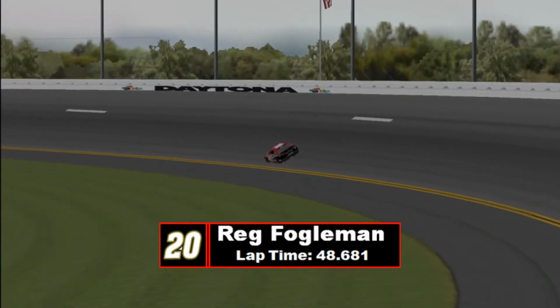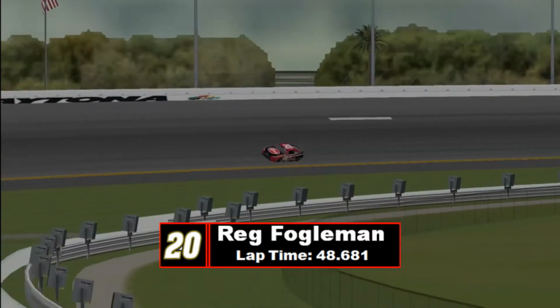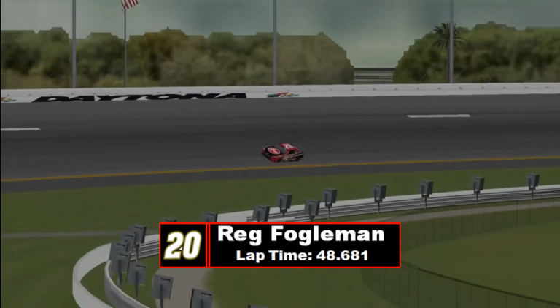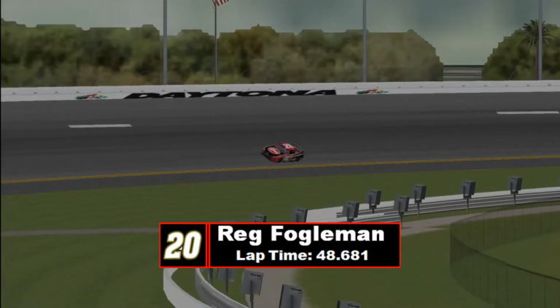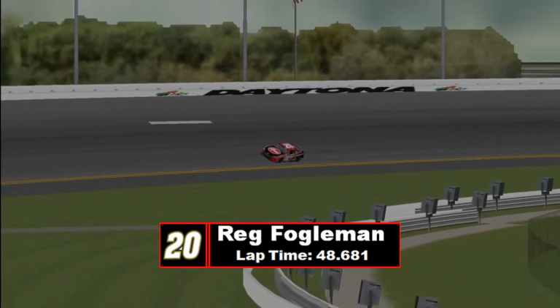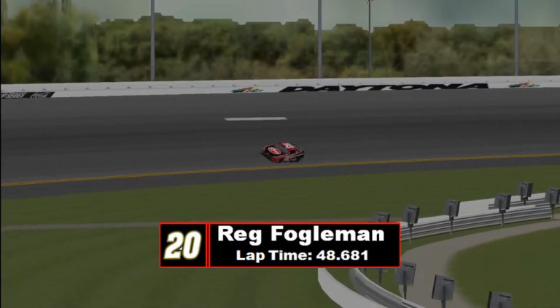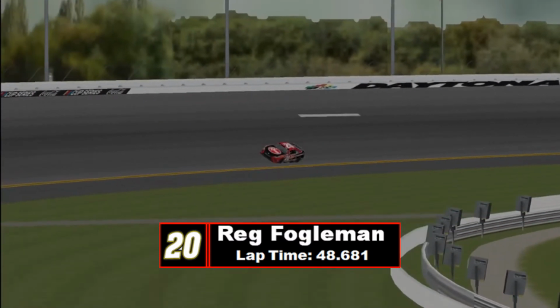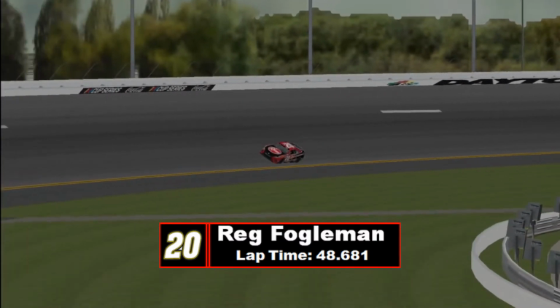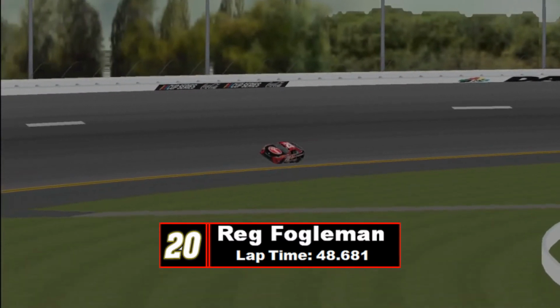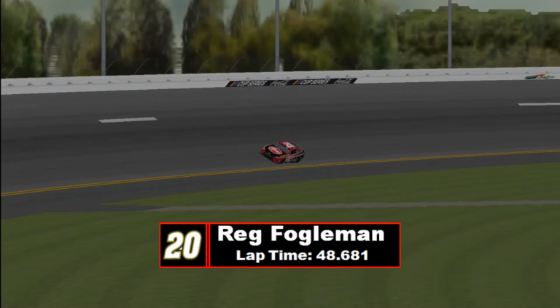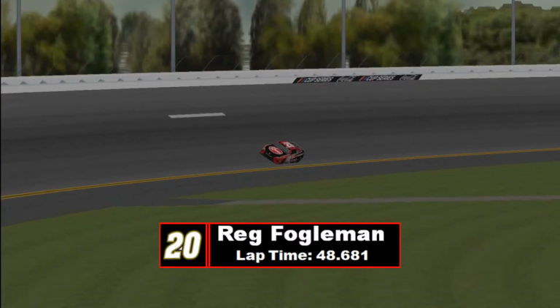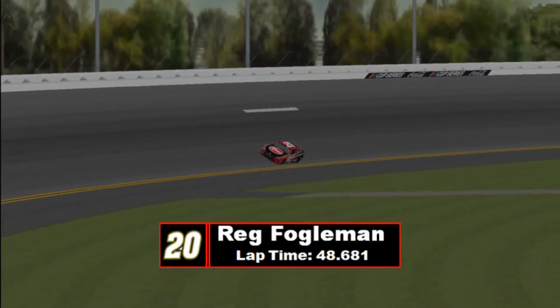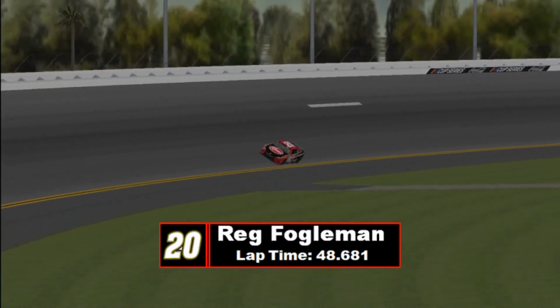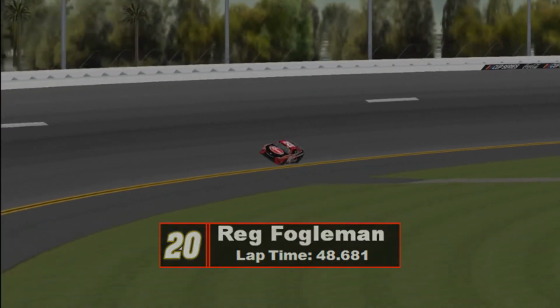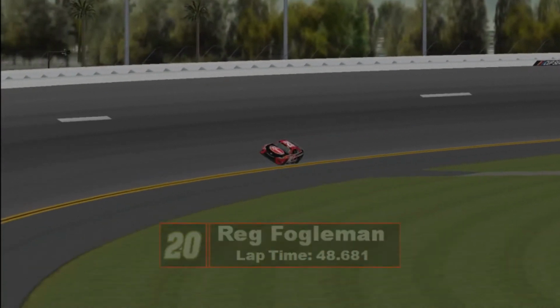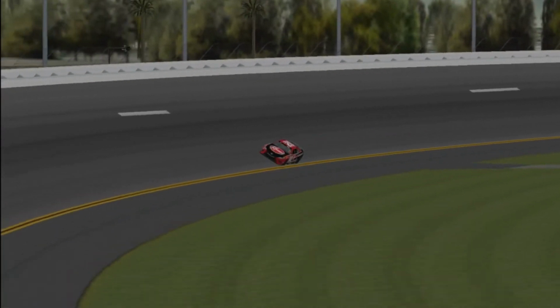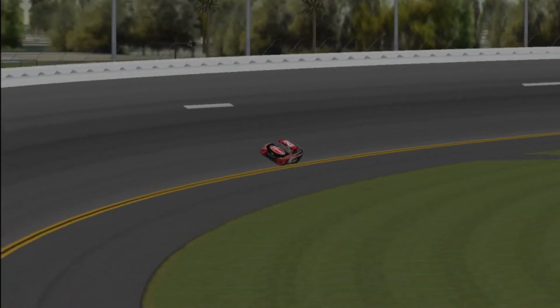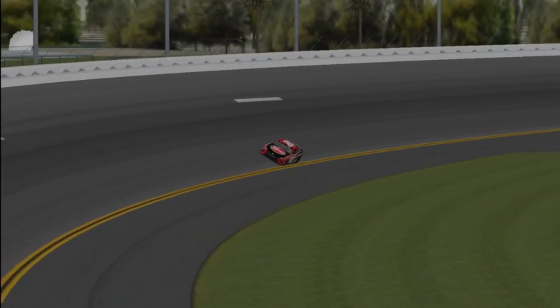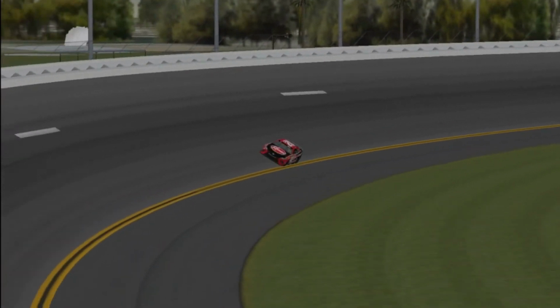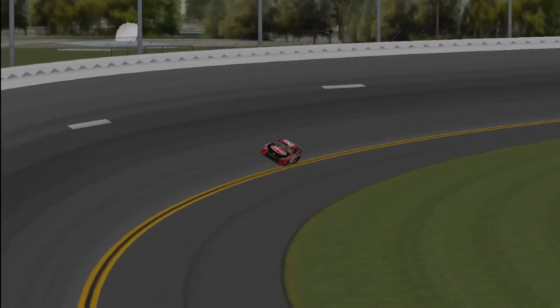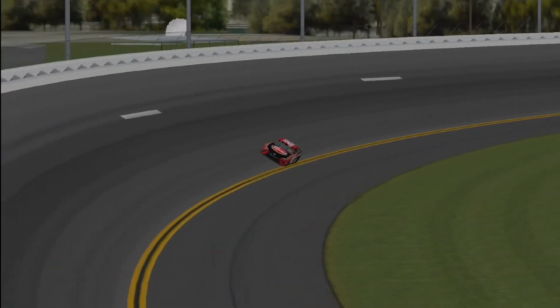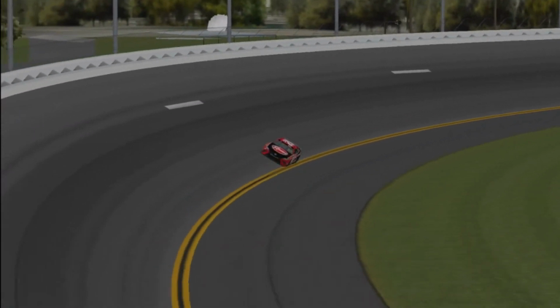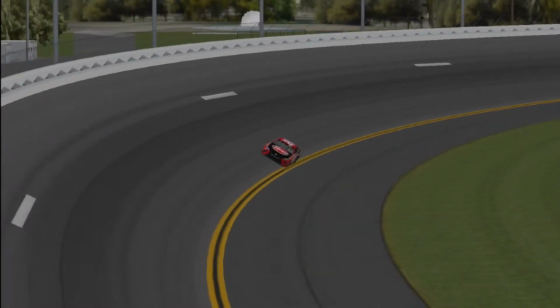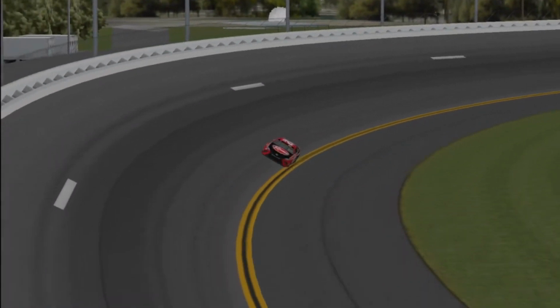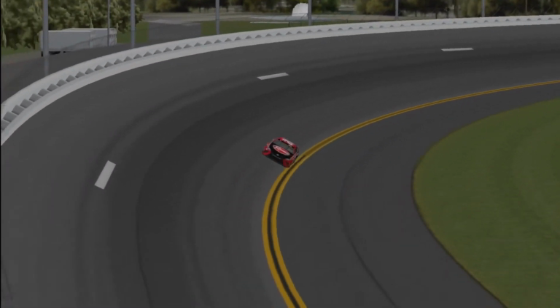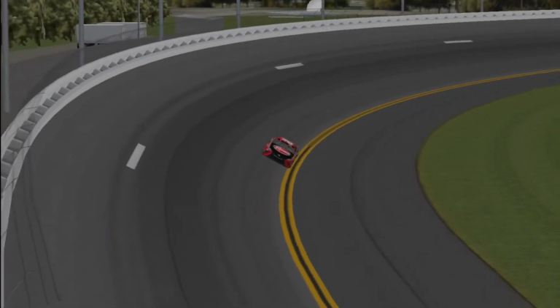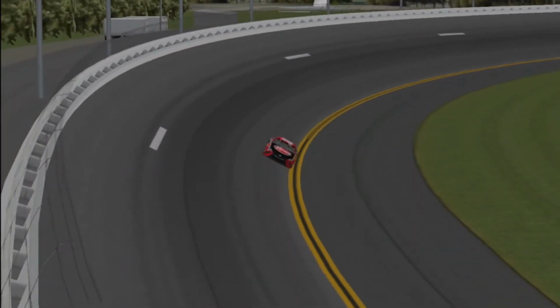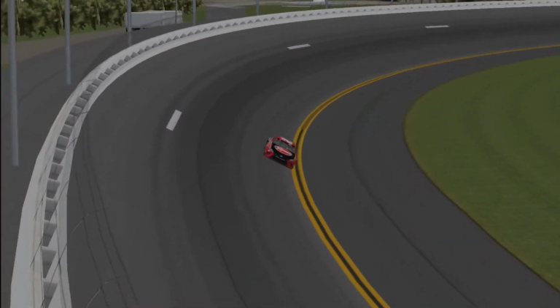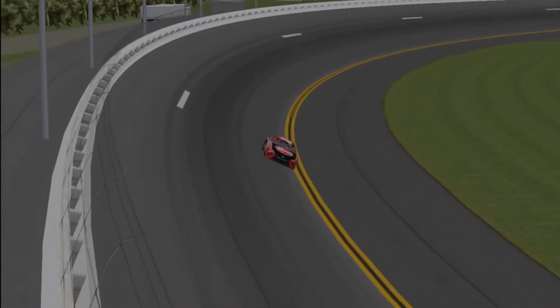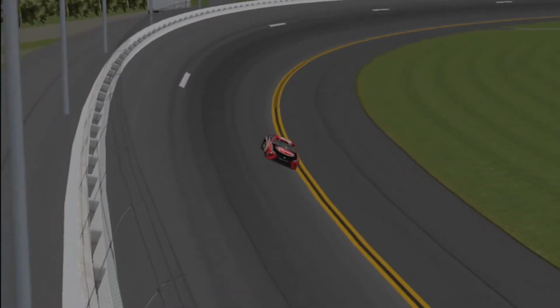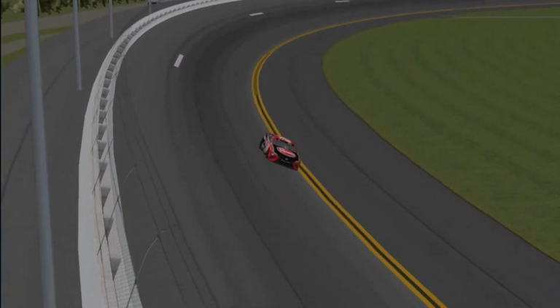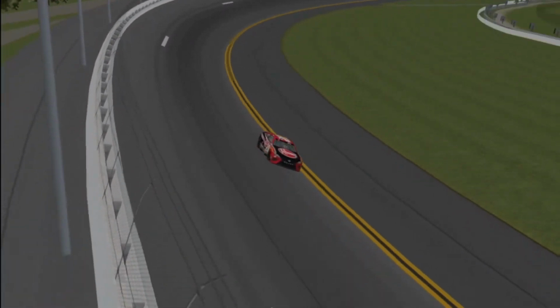As it stands, only the top two qualifiers will keep their spots — everybody else will go into the duels, and we'll set the grid that way.